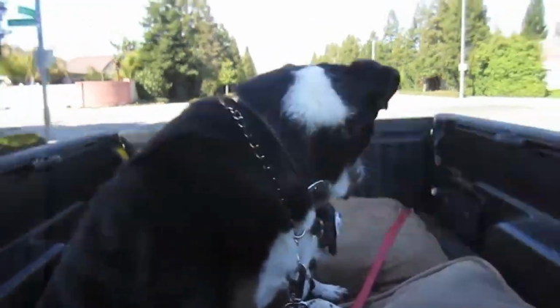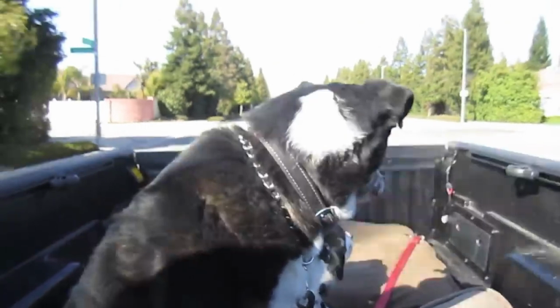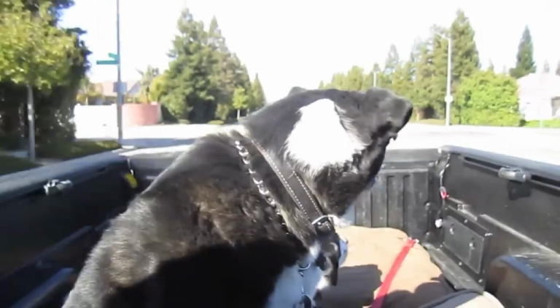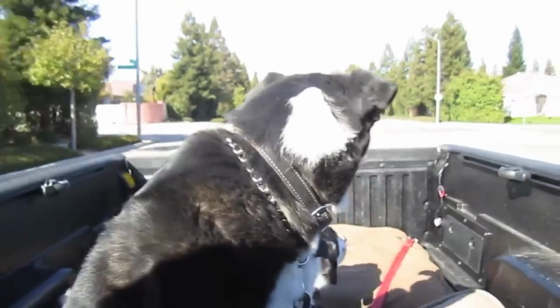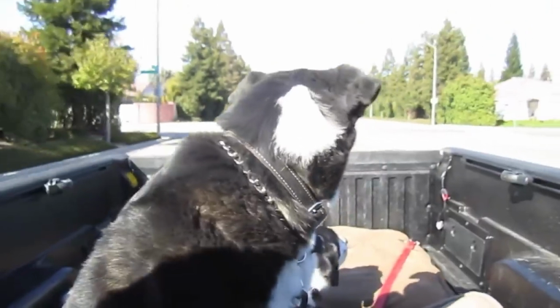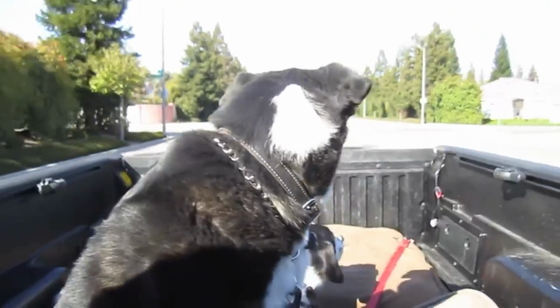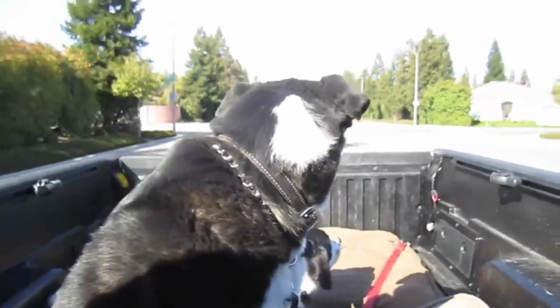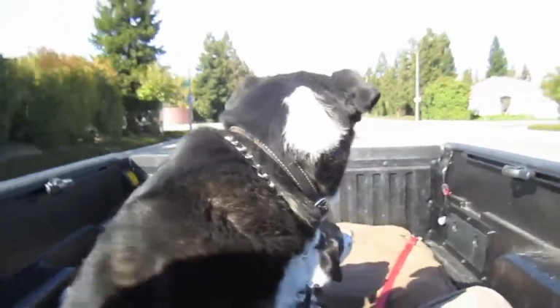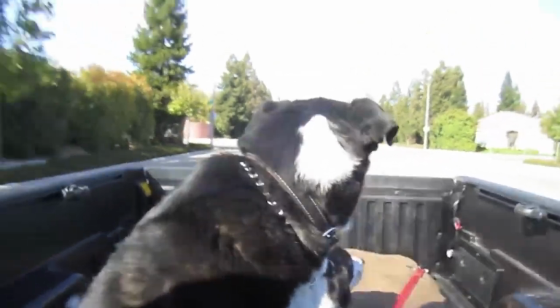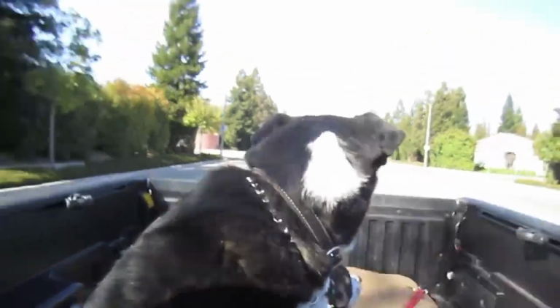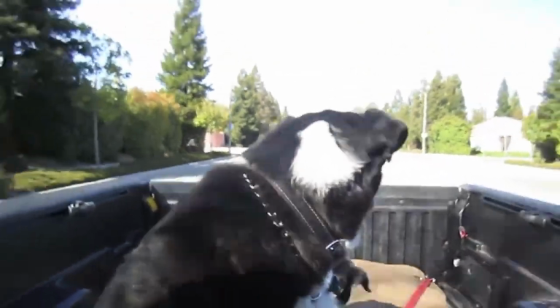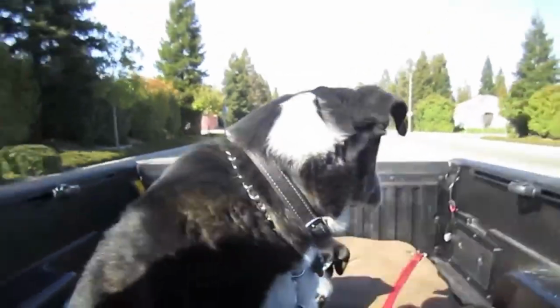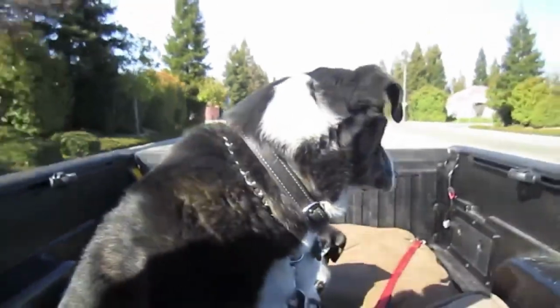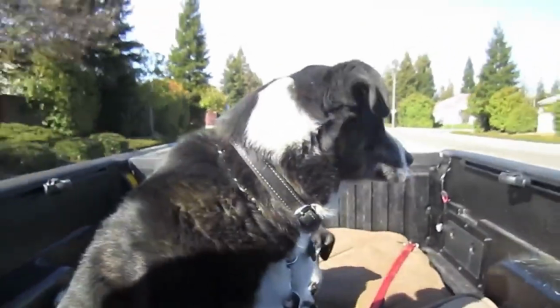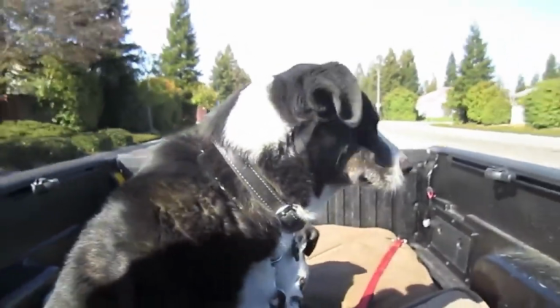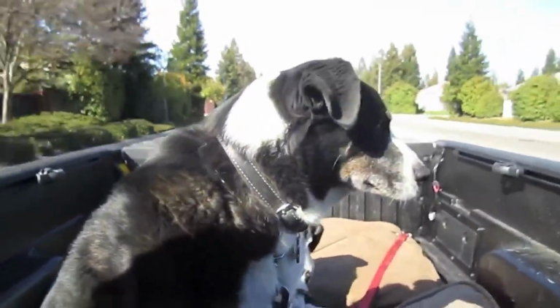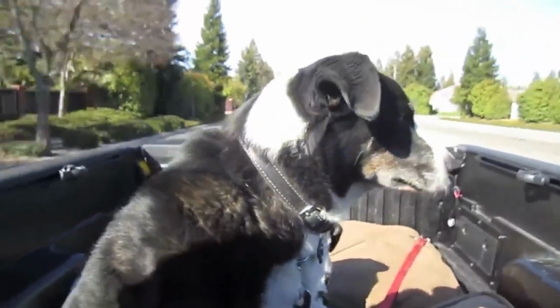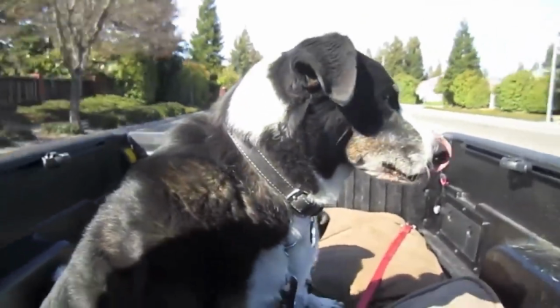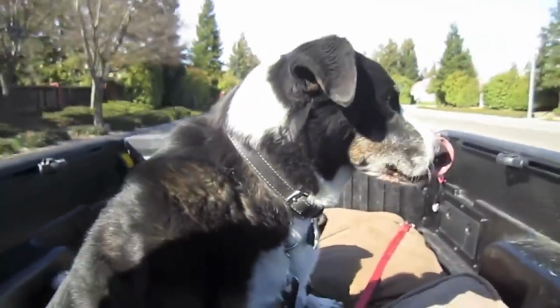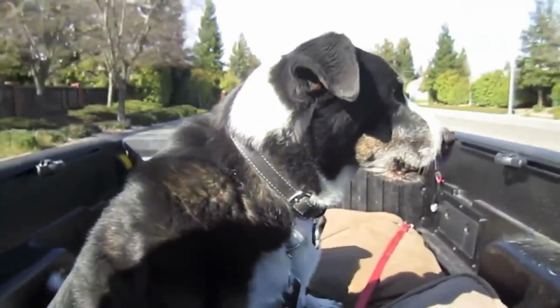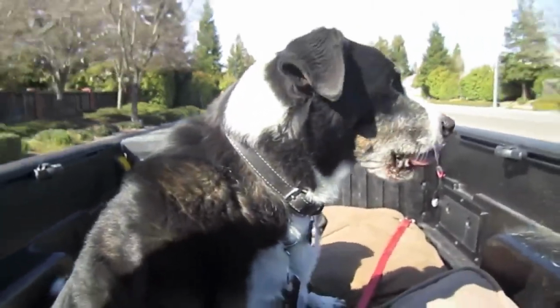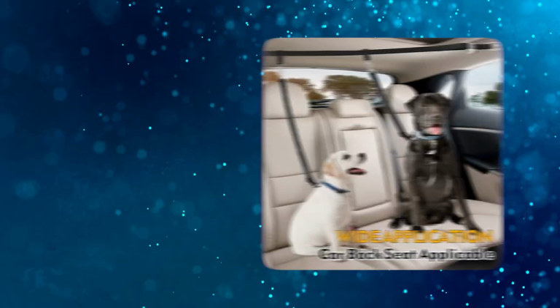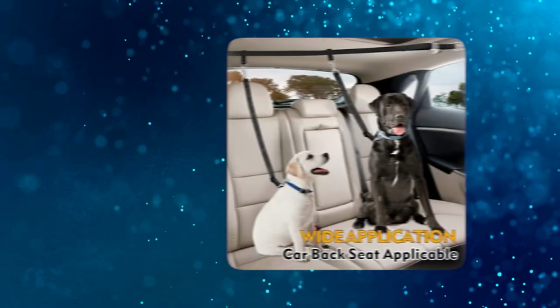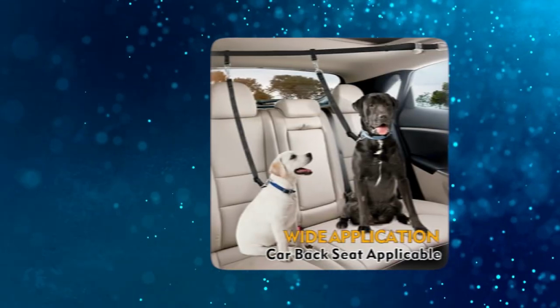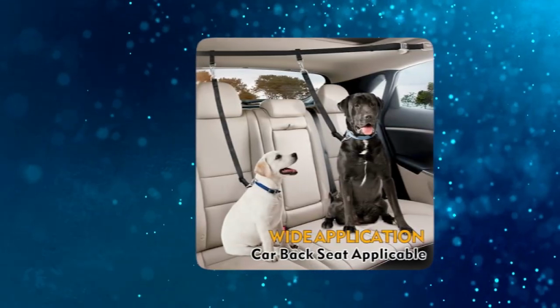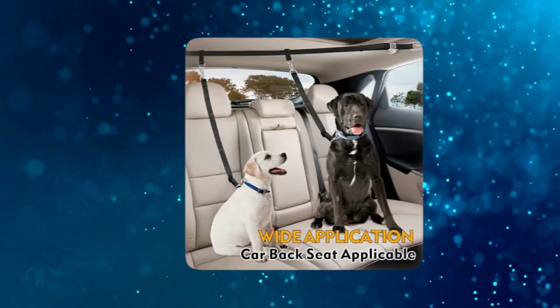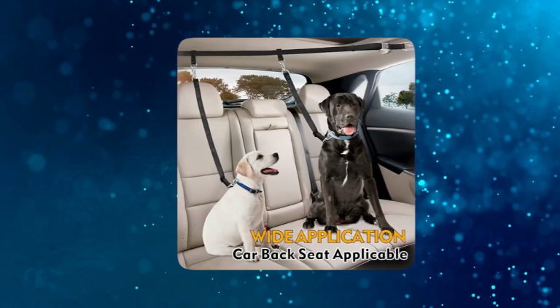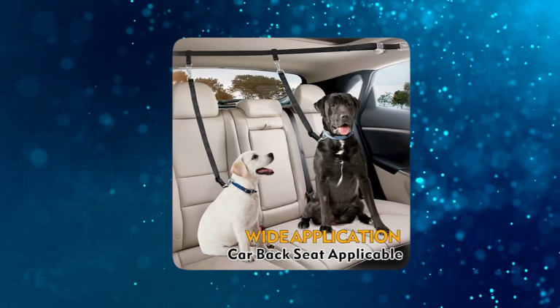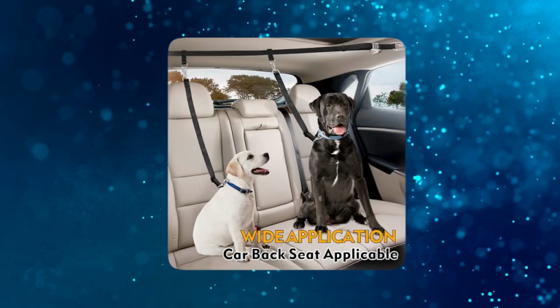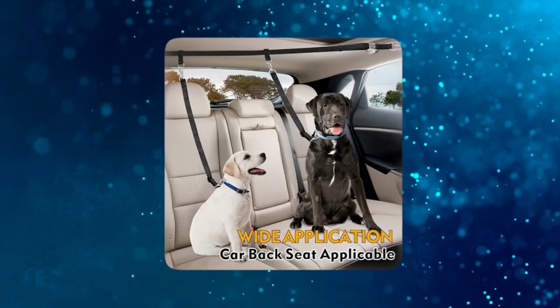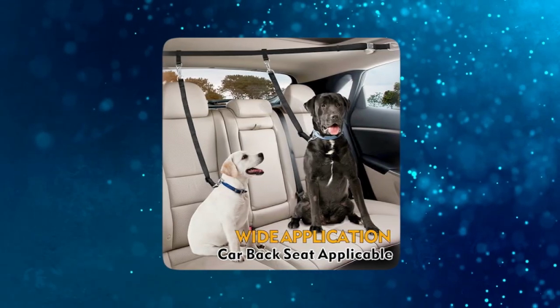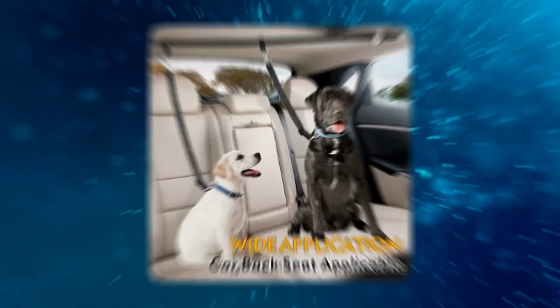Ideal for multiple breeds, this leash system is a blend of strength, security, and user-friendliness.